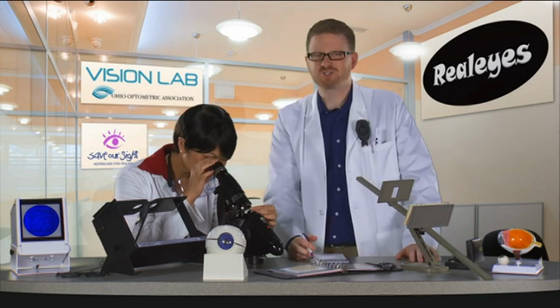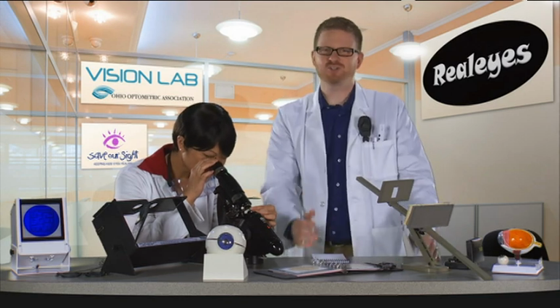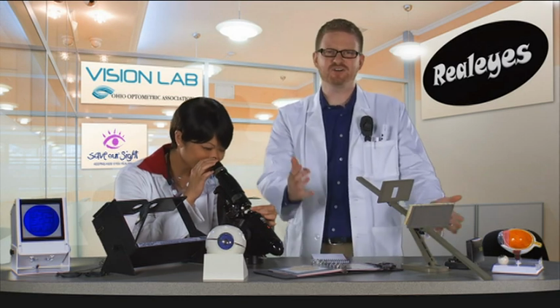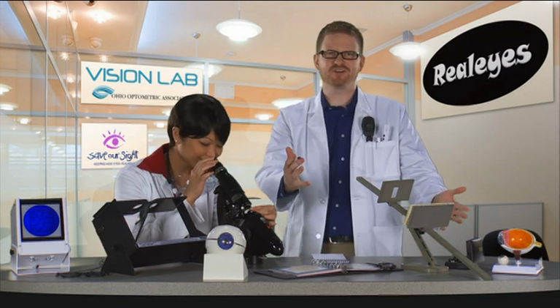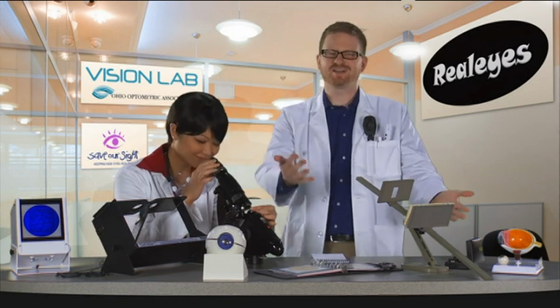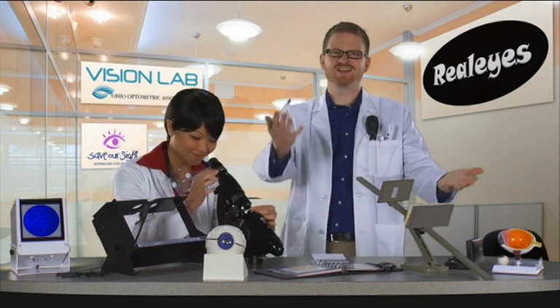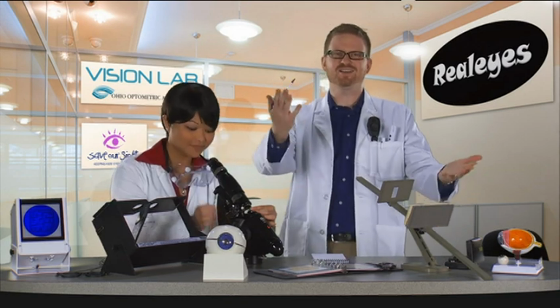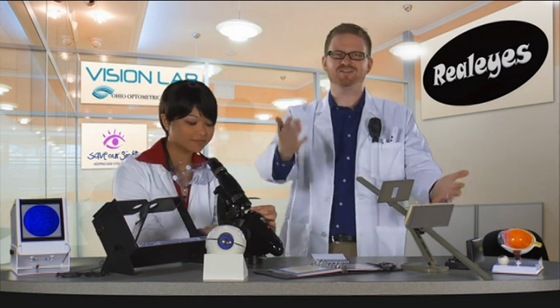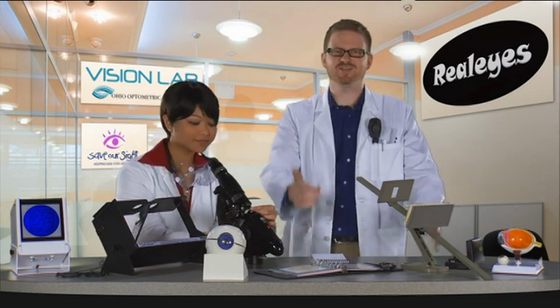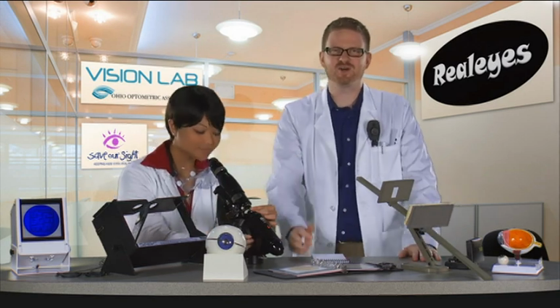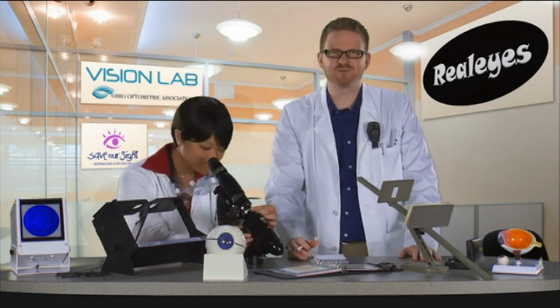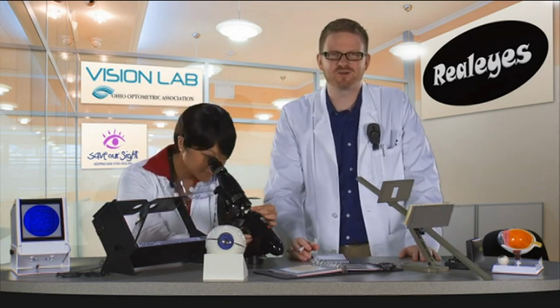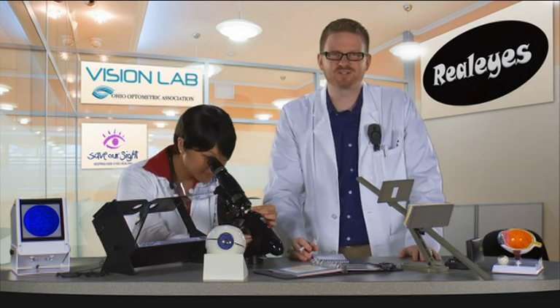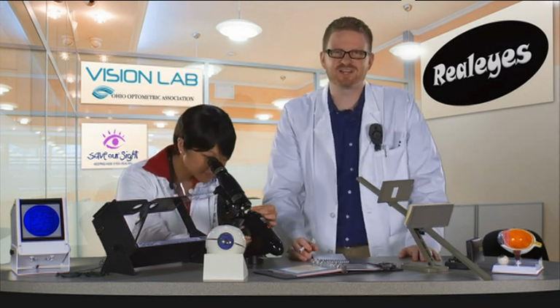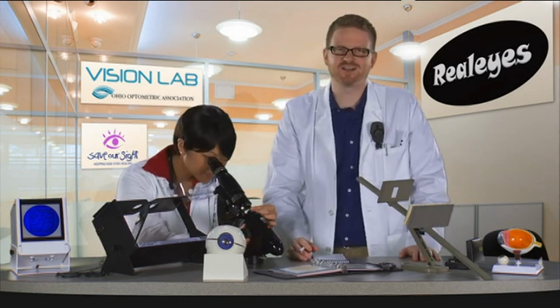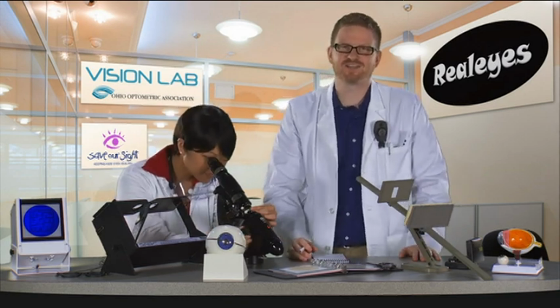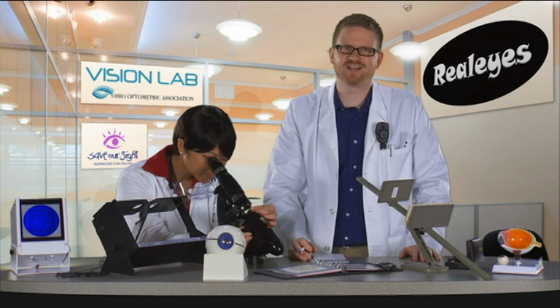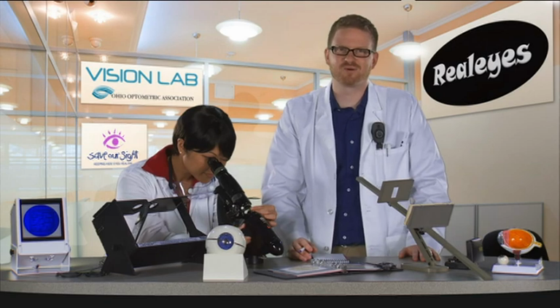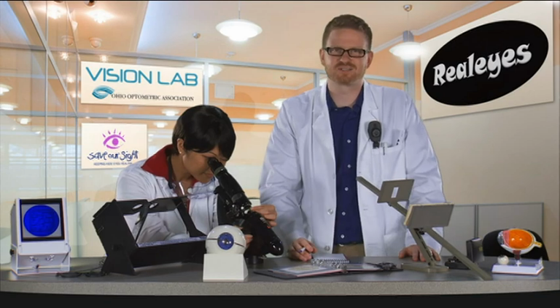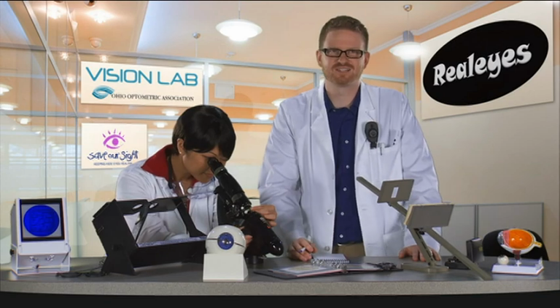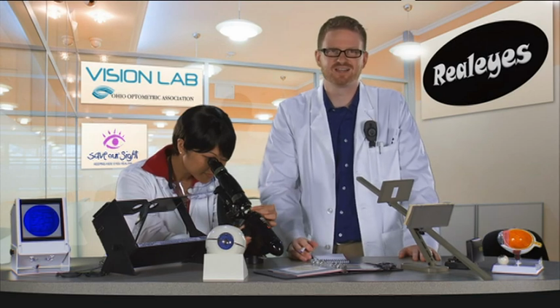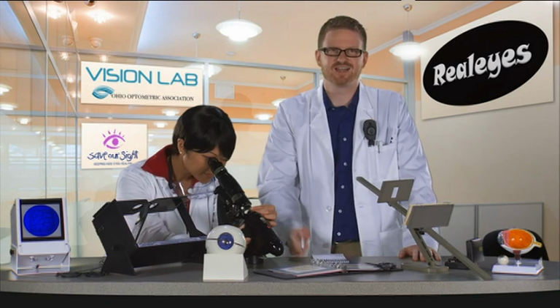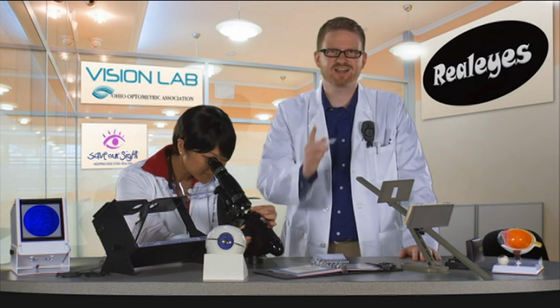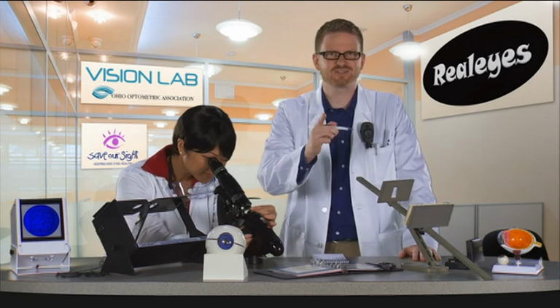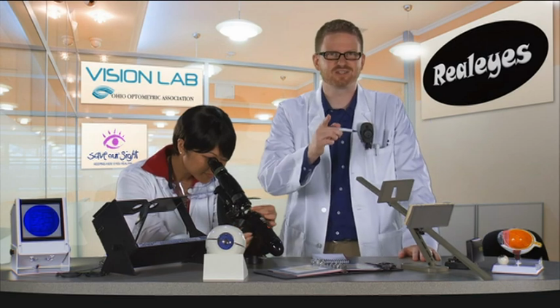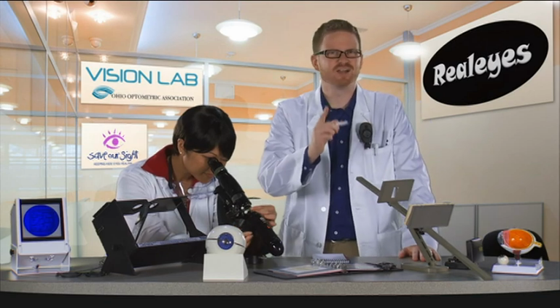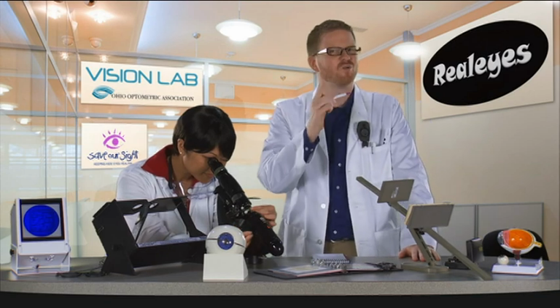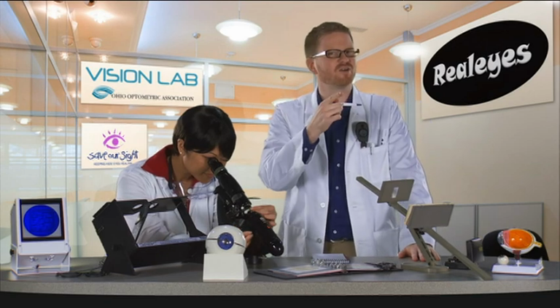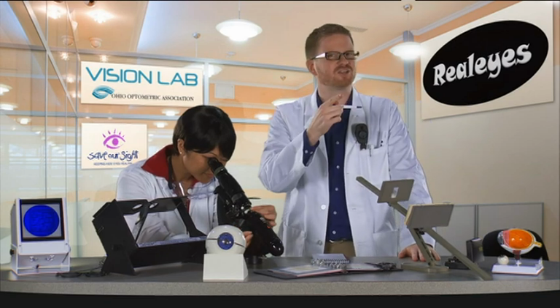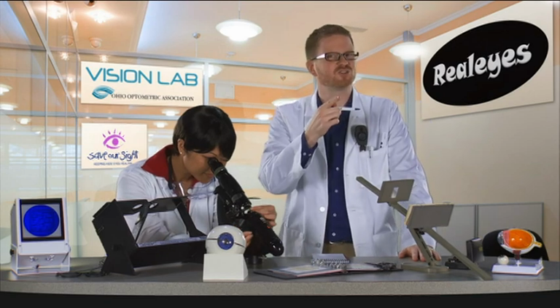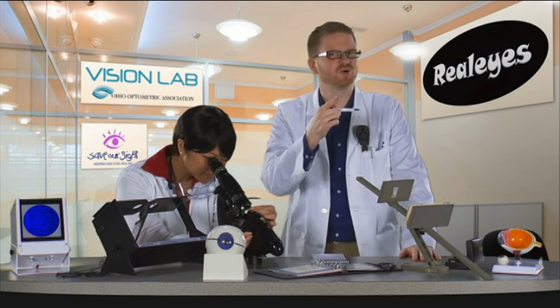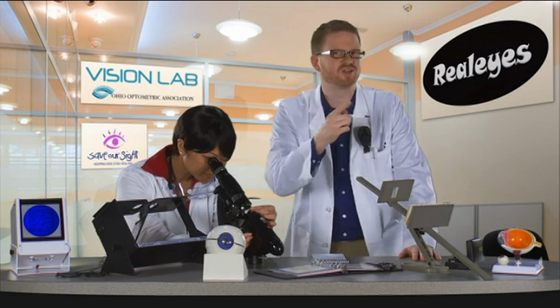Sure! I'd love to help you understand how the eye works. Actually, why don't I show you?